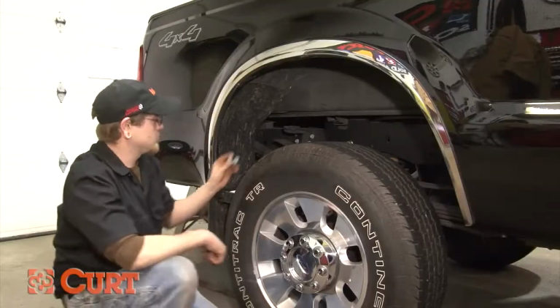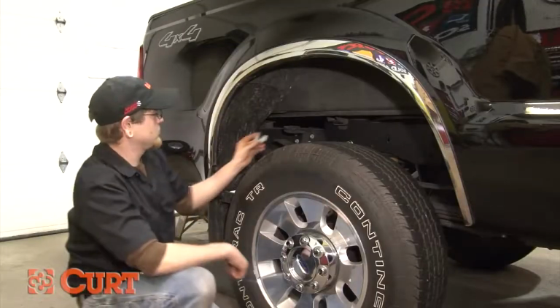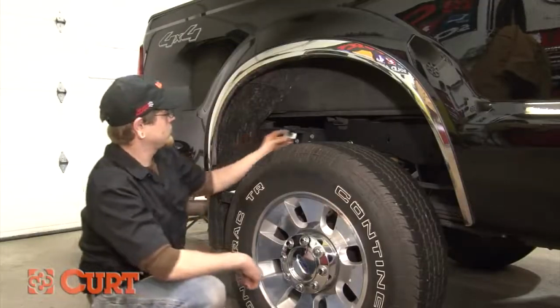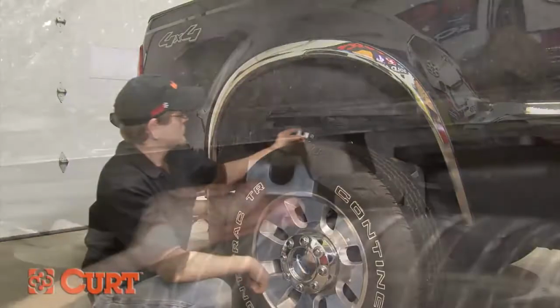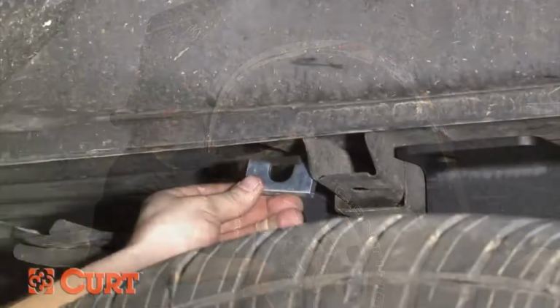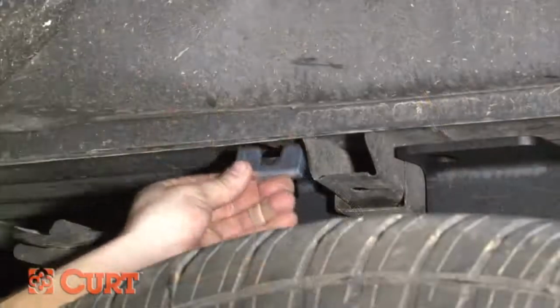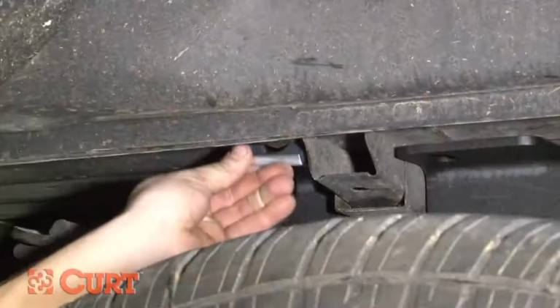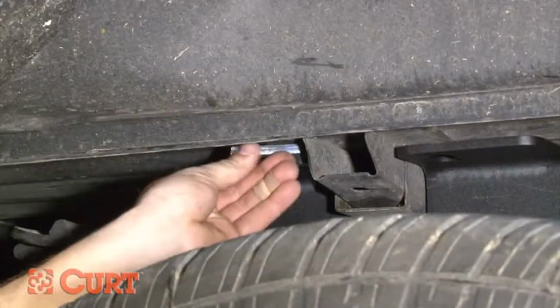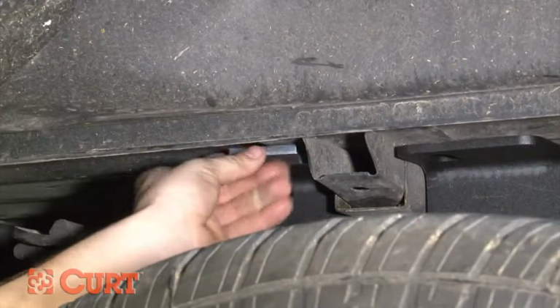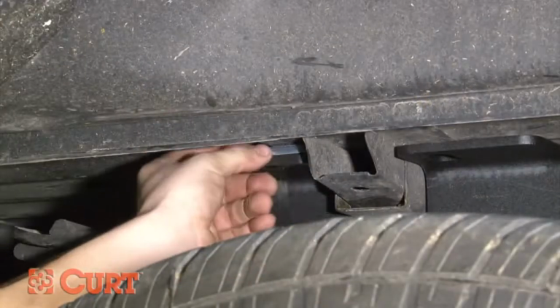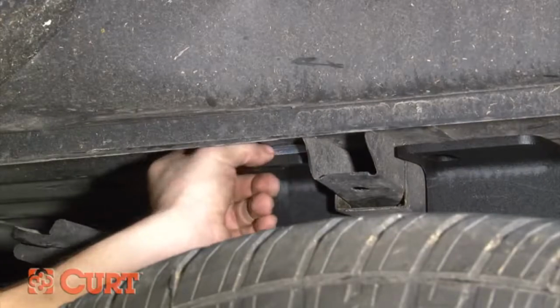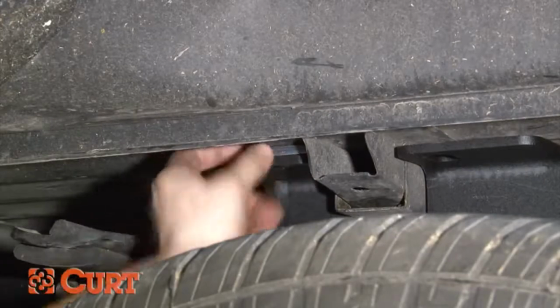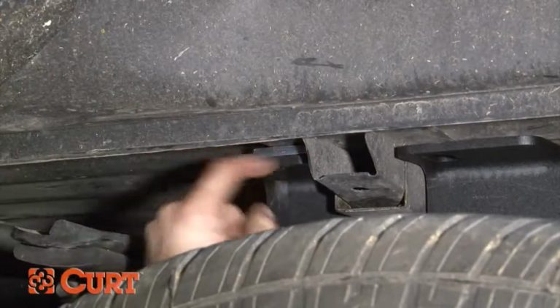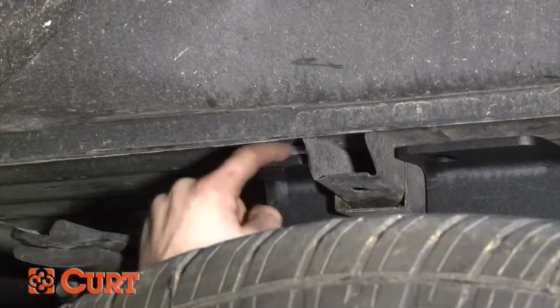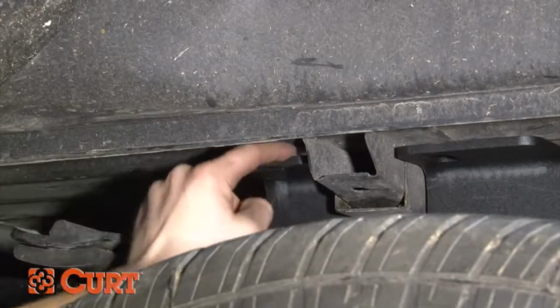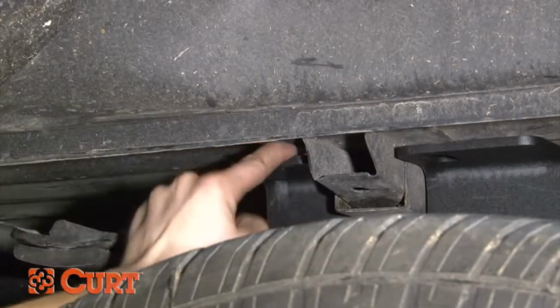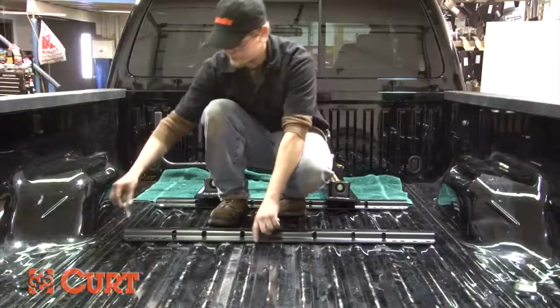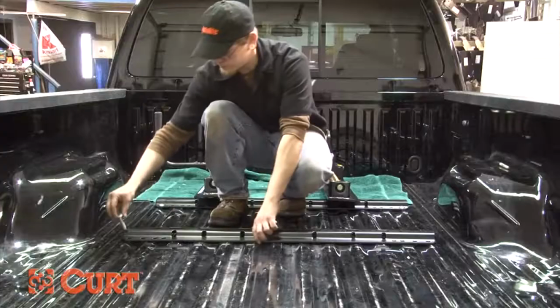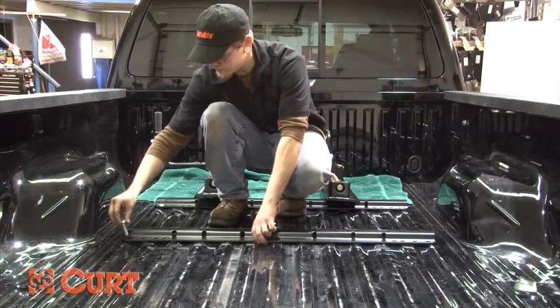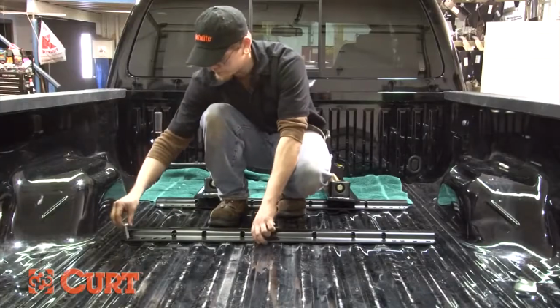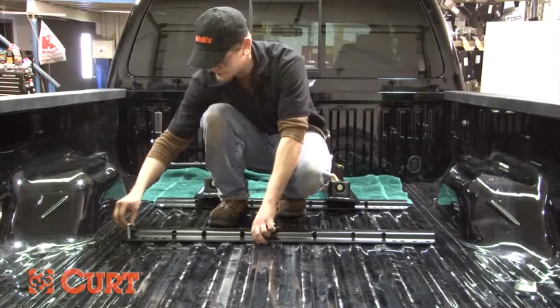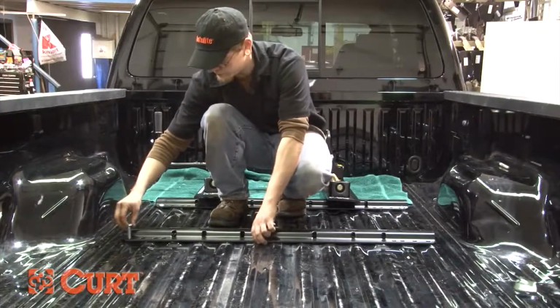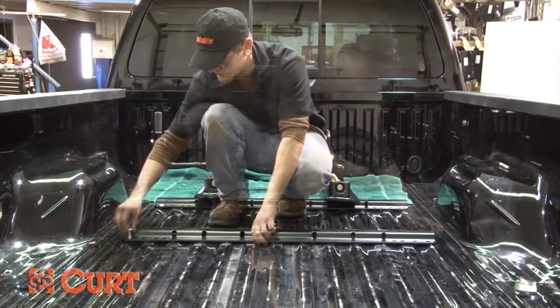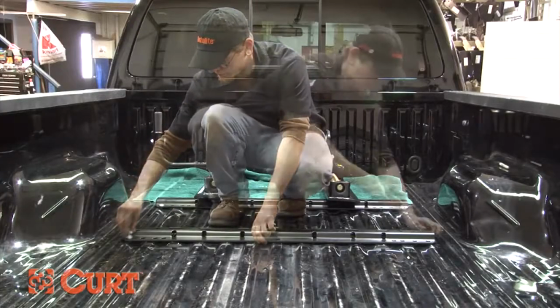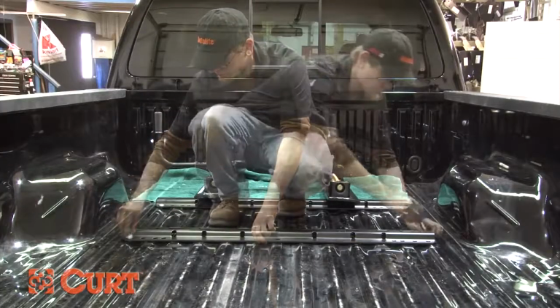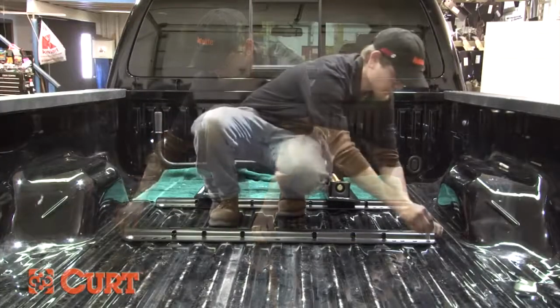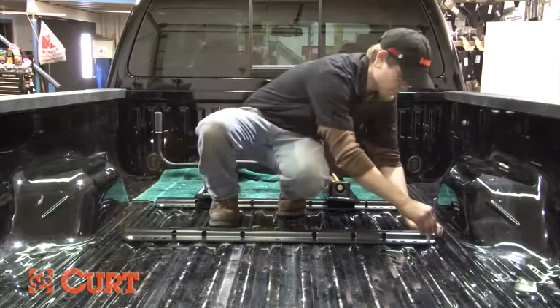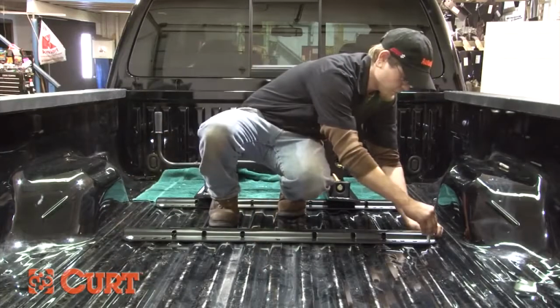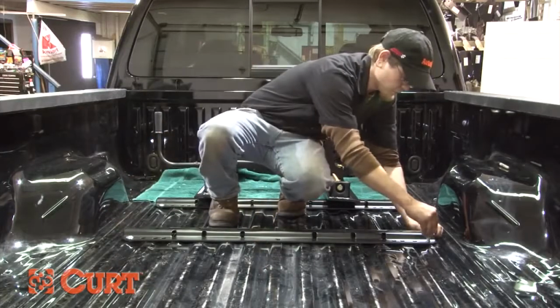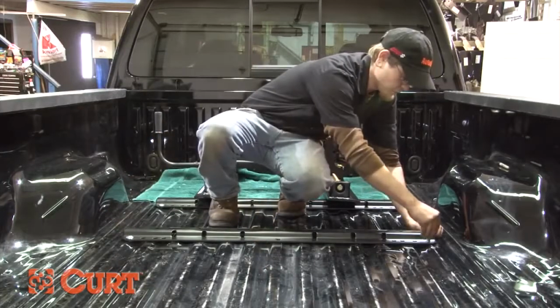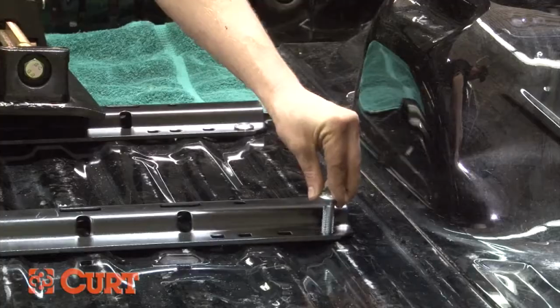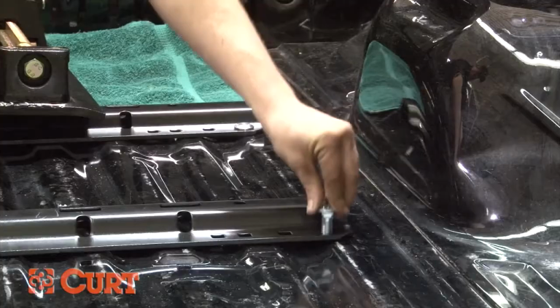Using the same process as the front rail, install the U-shaped spacers, carriage bolts, and flange nuts to secure the rear rail.